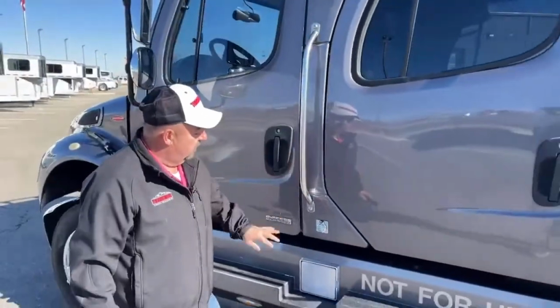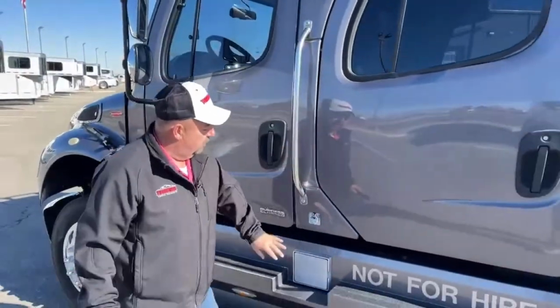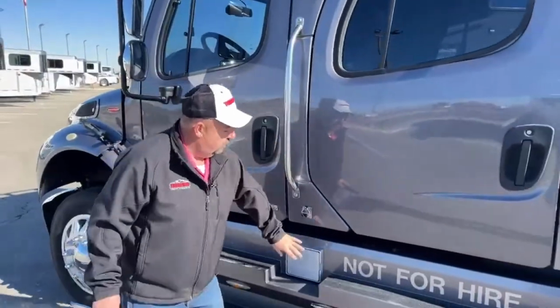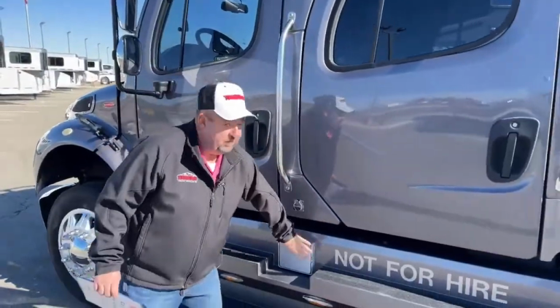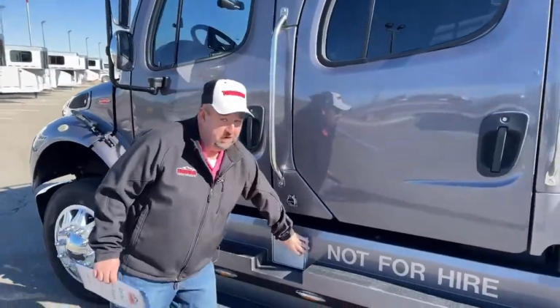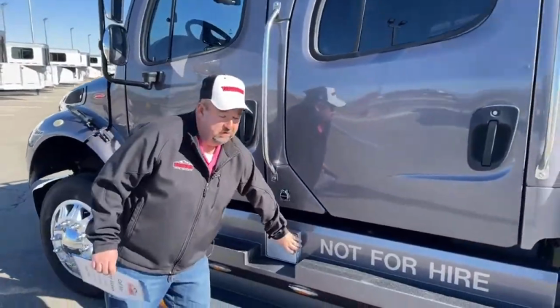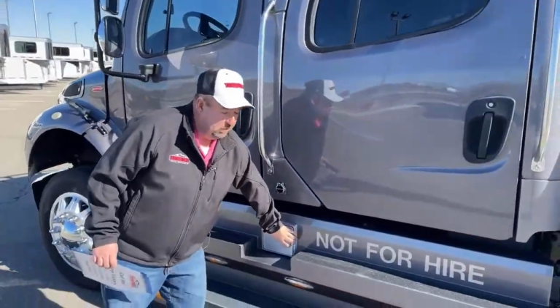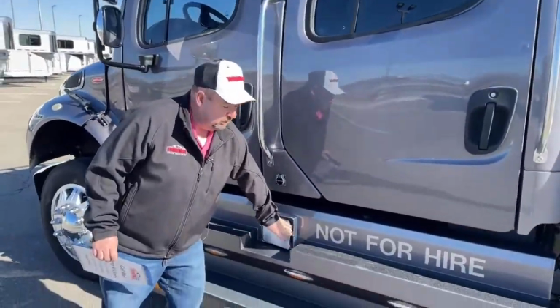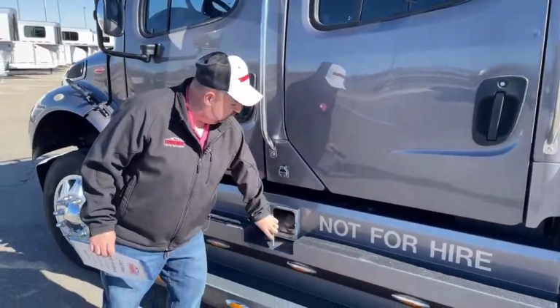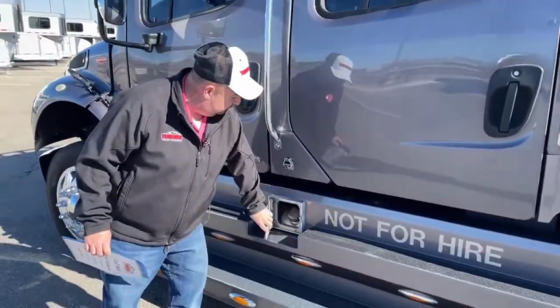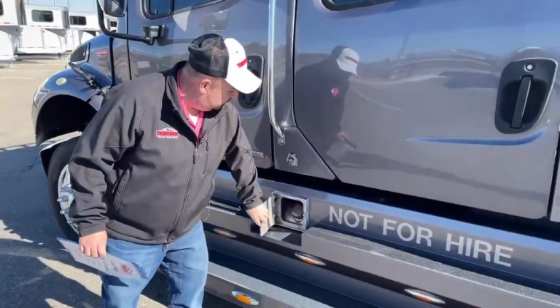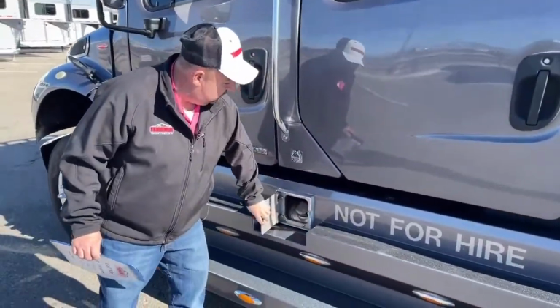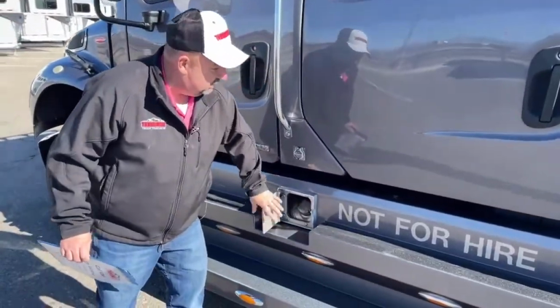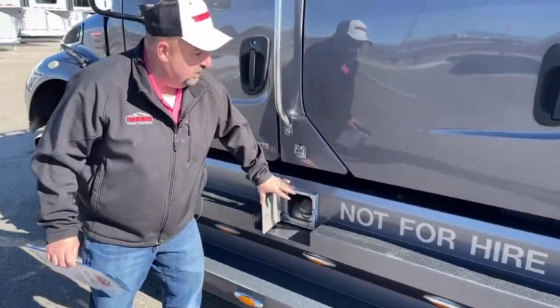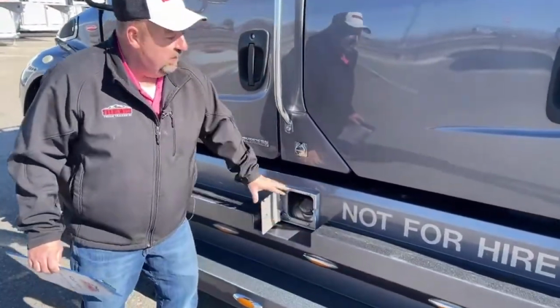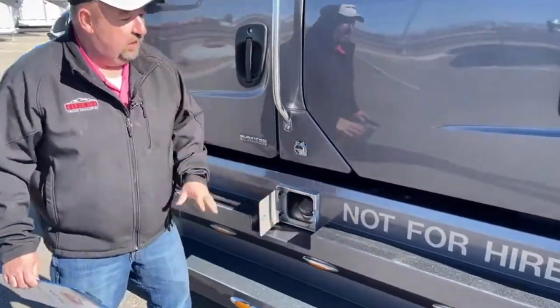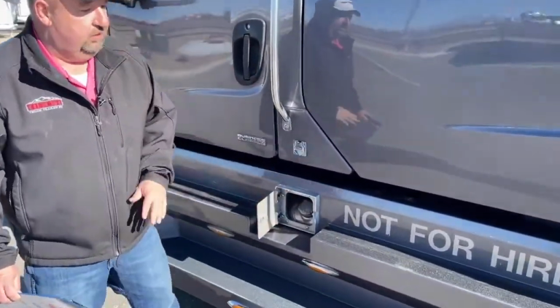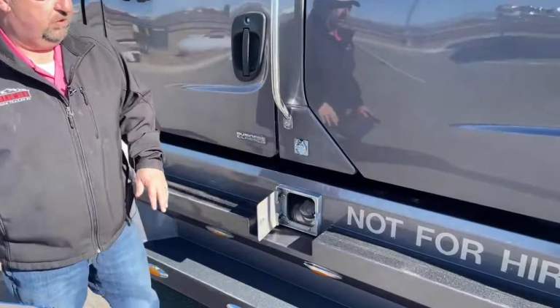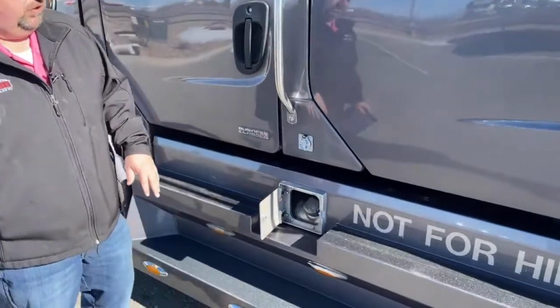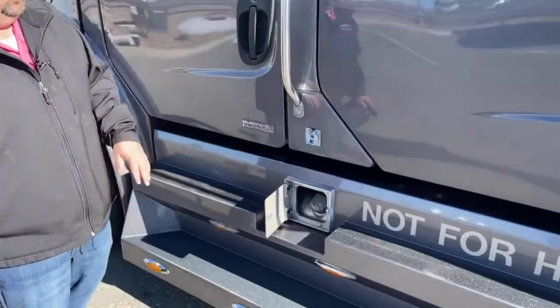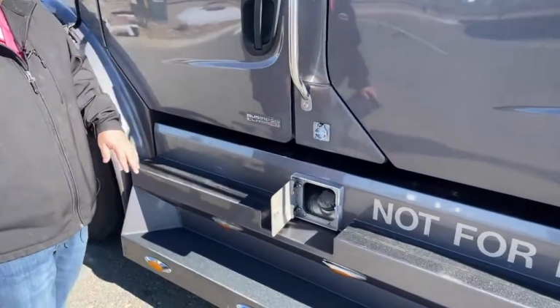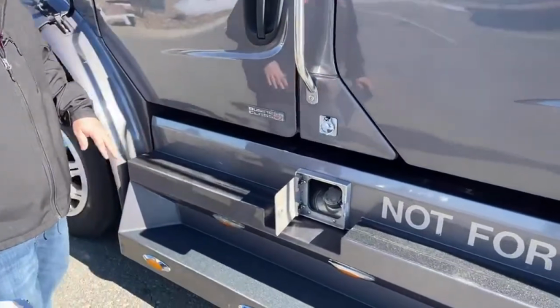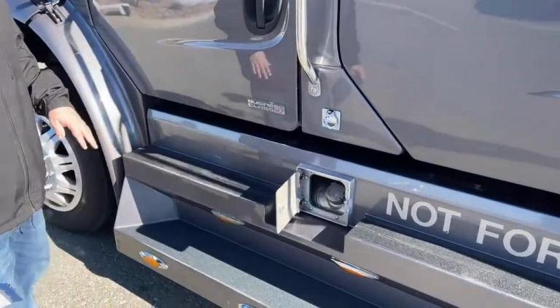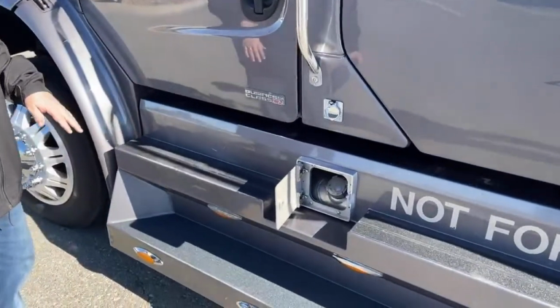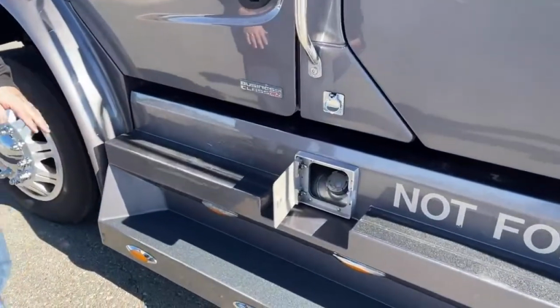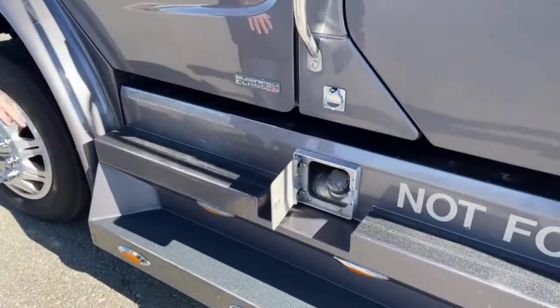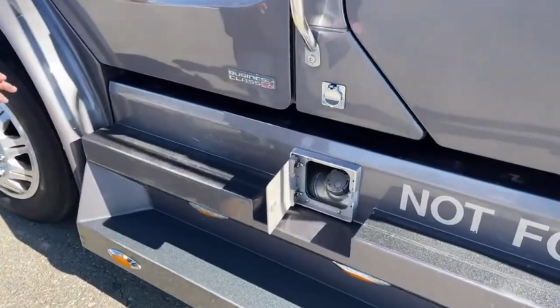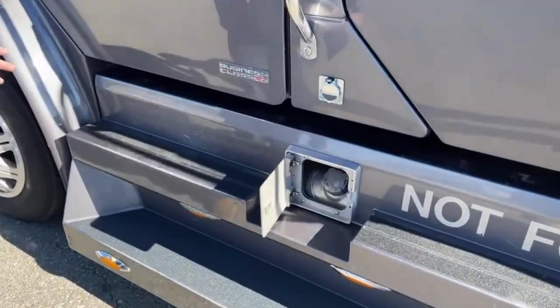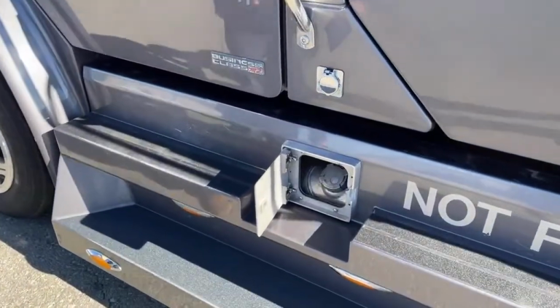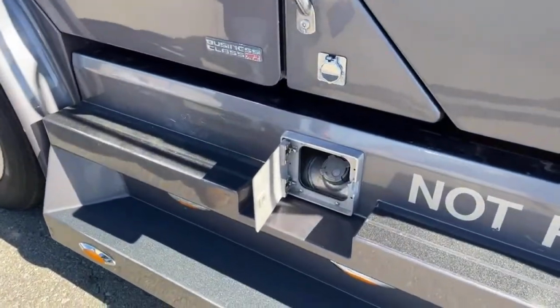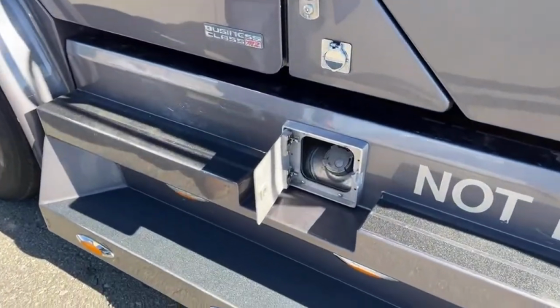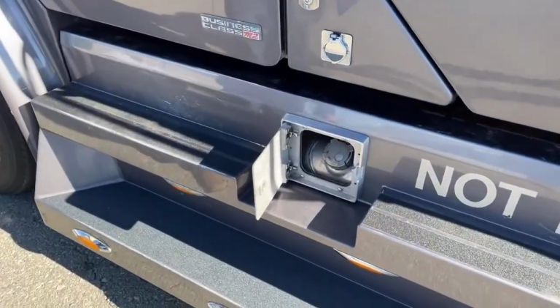Underneath here is one of the two fuel tanks. It comes with two 50-gallon fuel tanks.